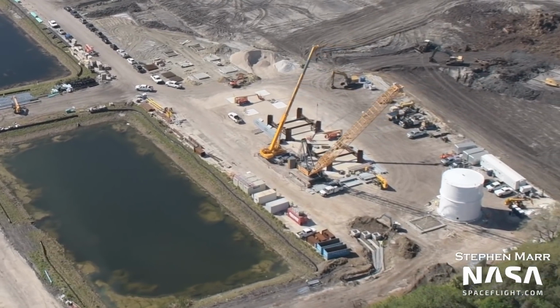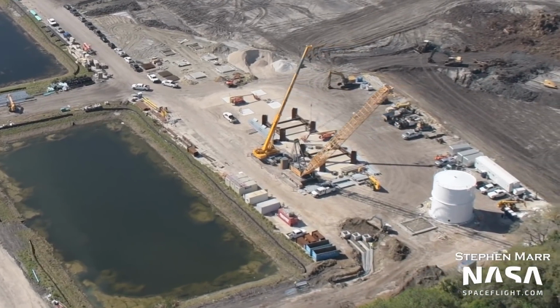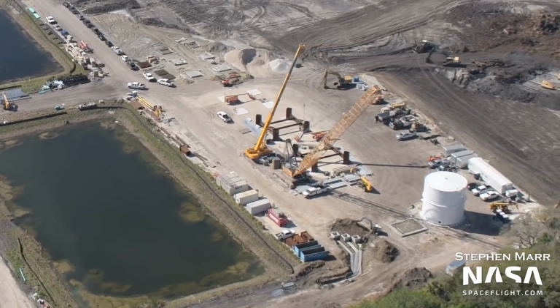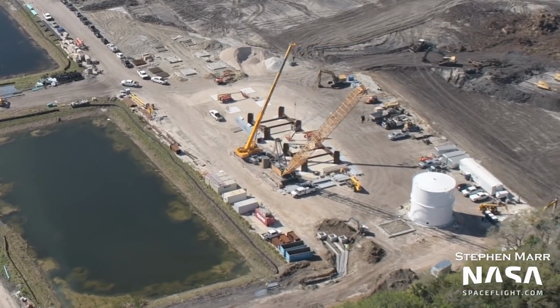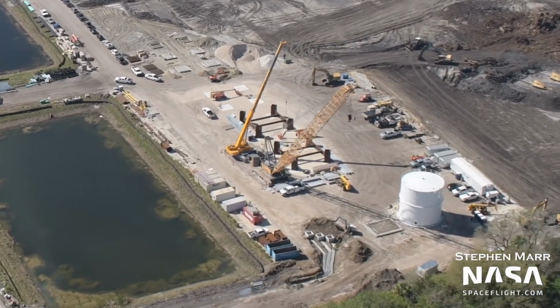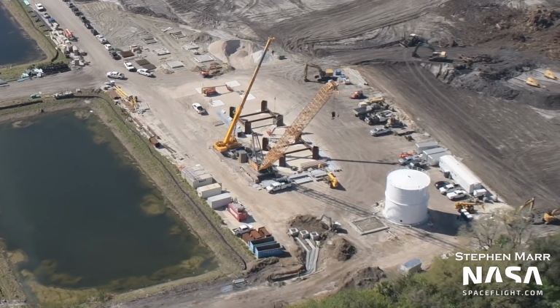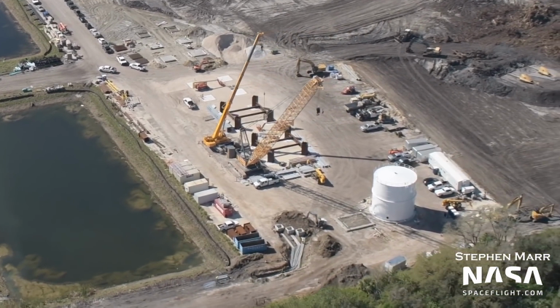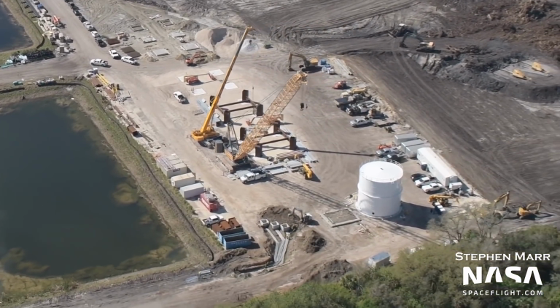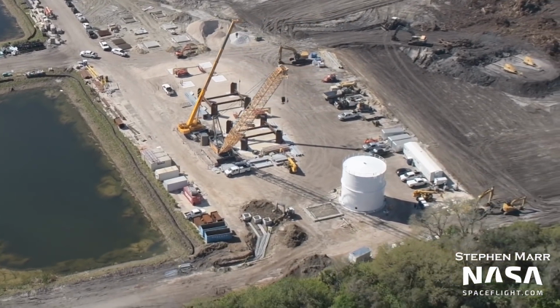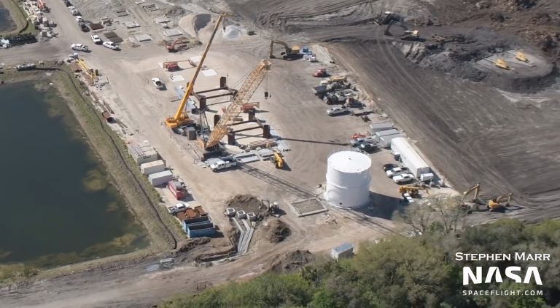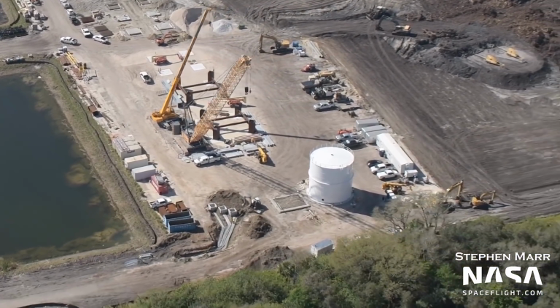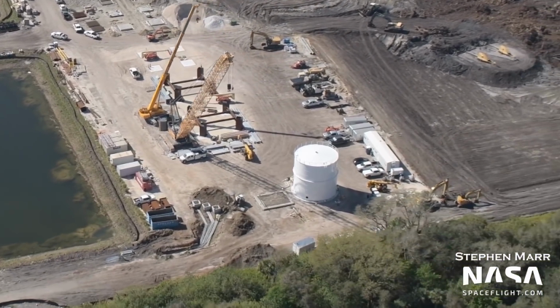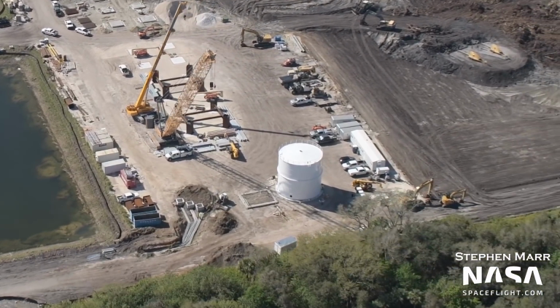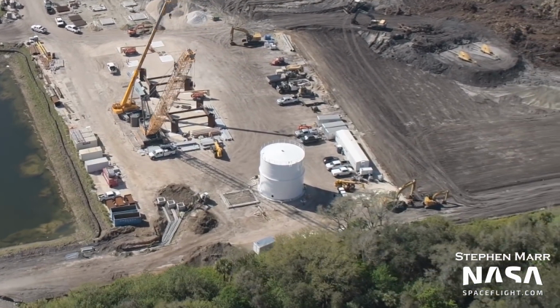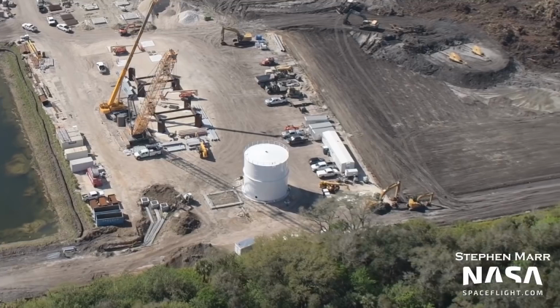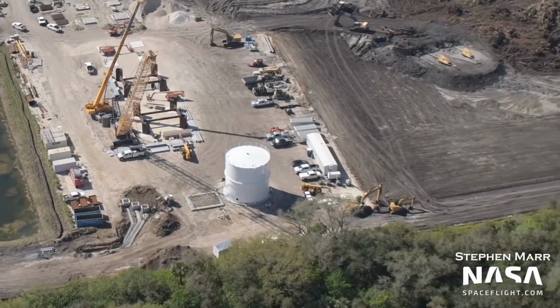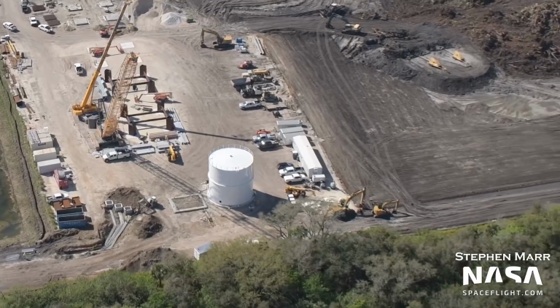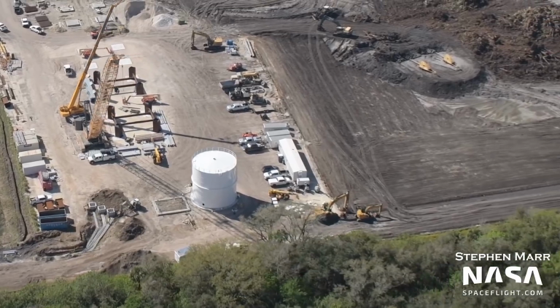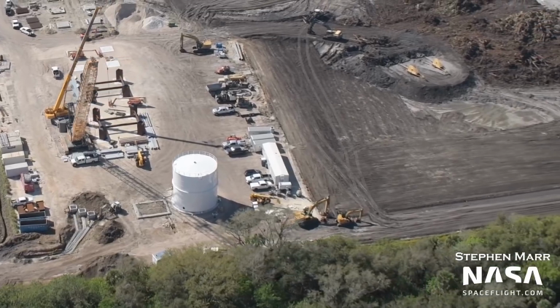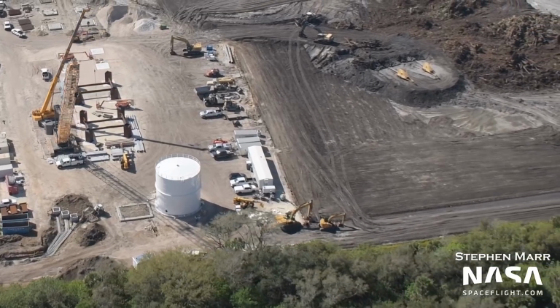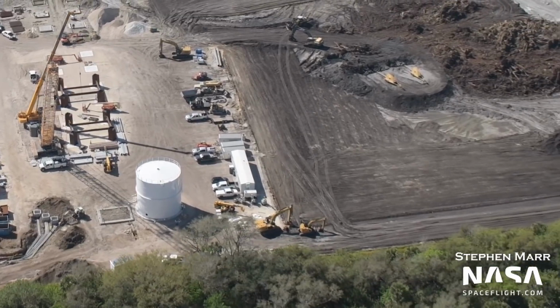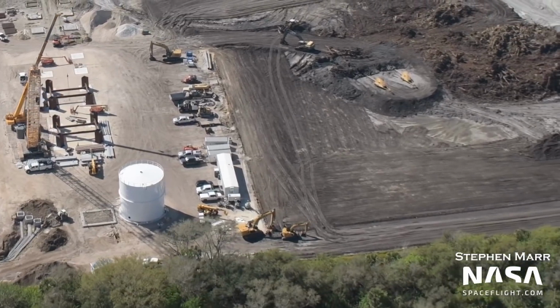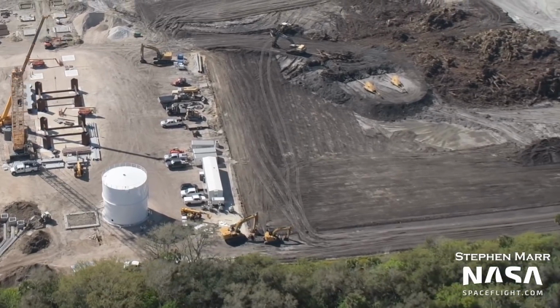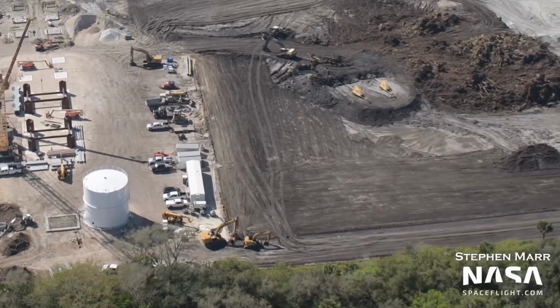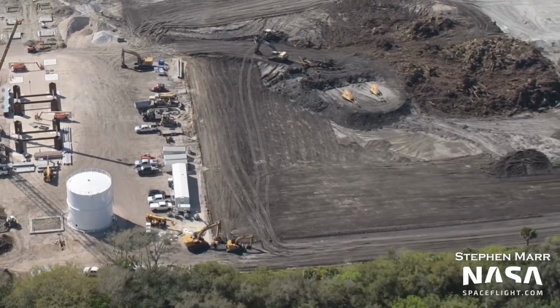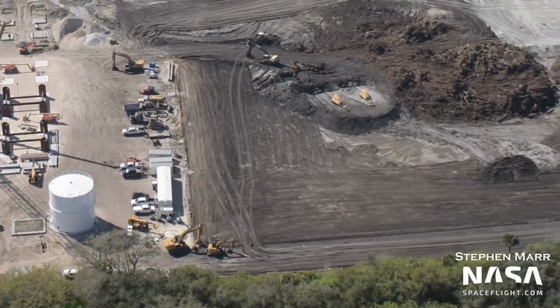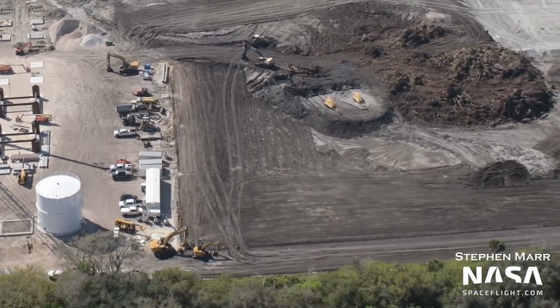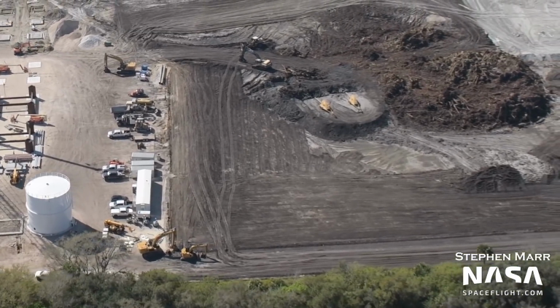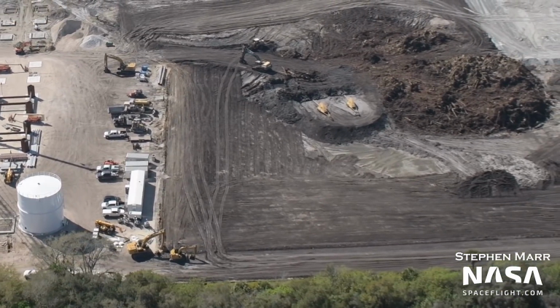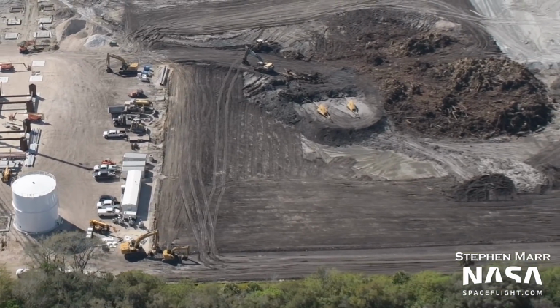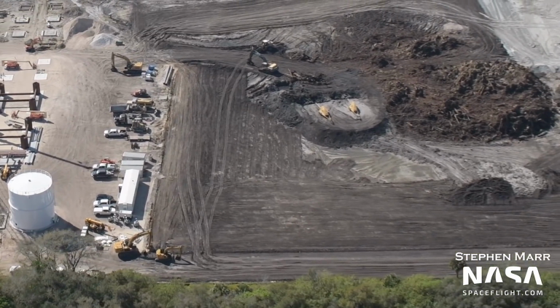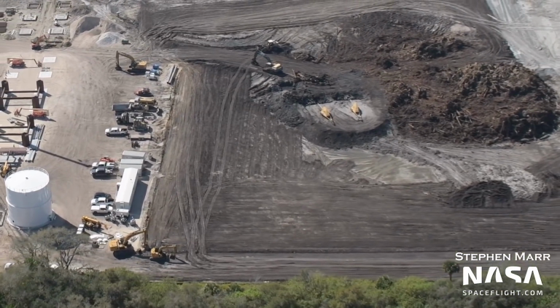In Boca Chica, the tower was made out of nine segments assembled step by step over the last year. It took only three months from the first section of the tower arriving at the launch site to the last one getting stacked on top.